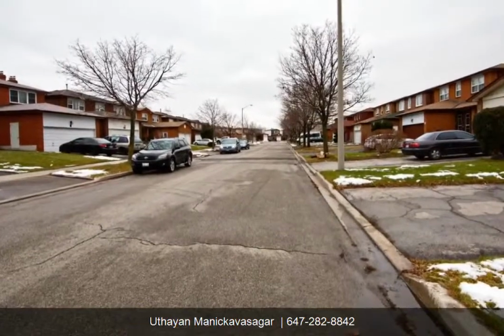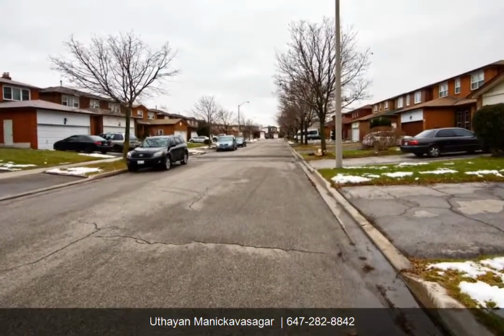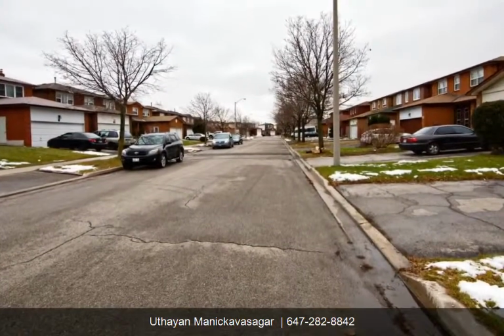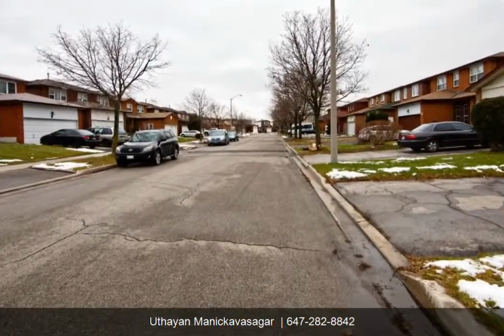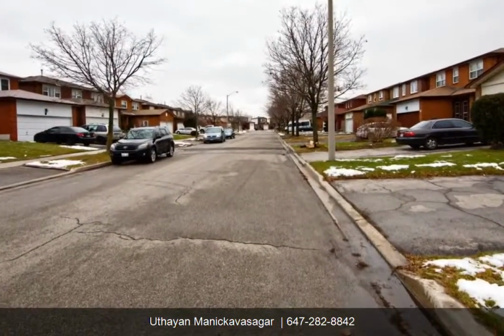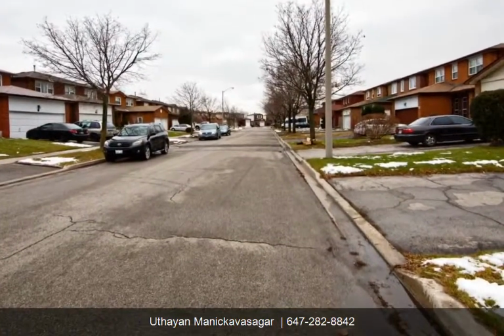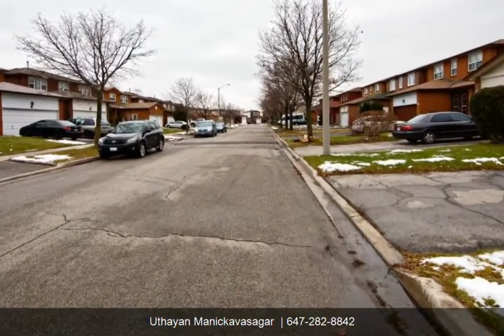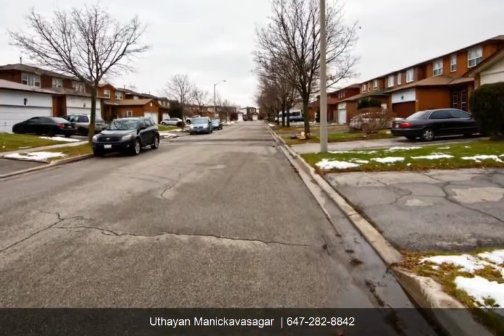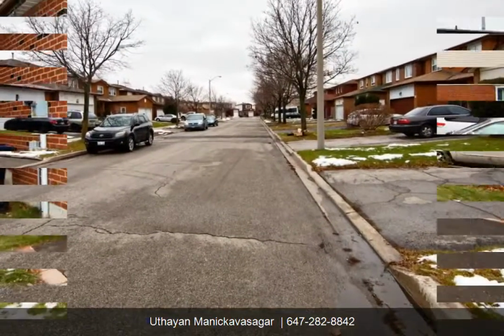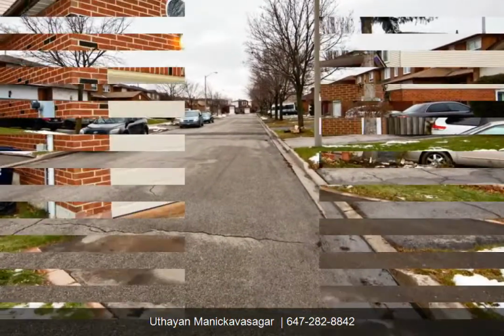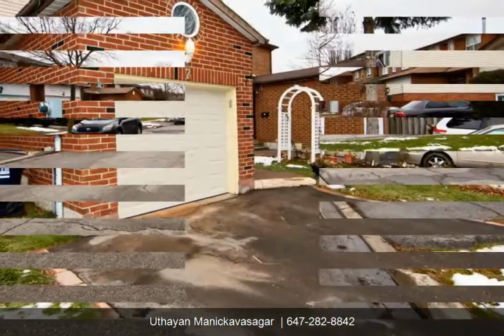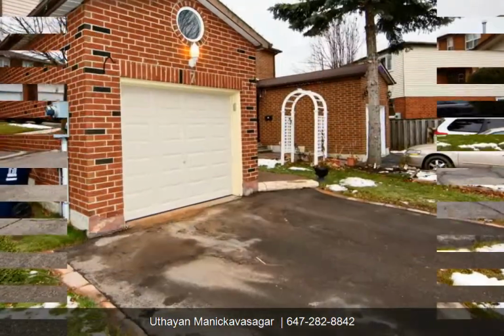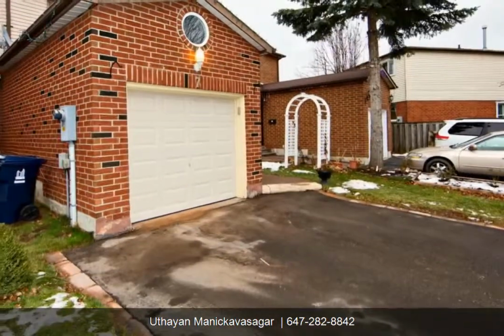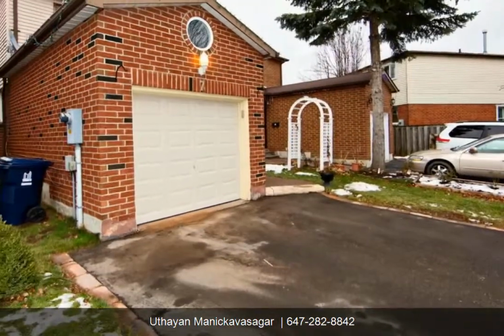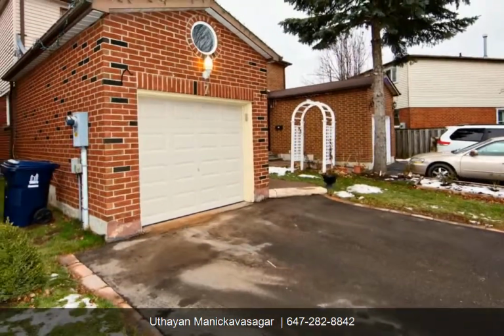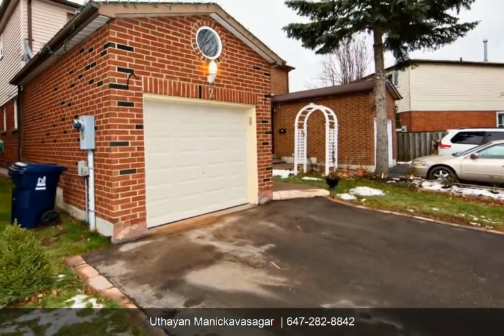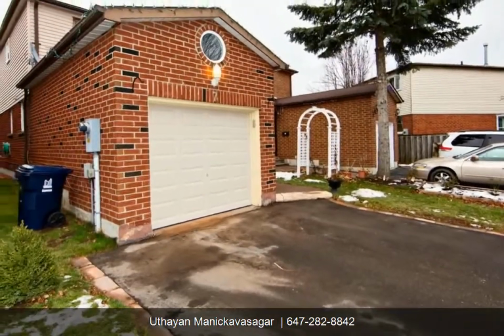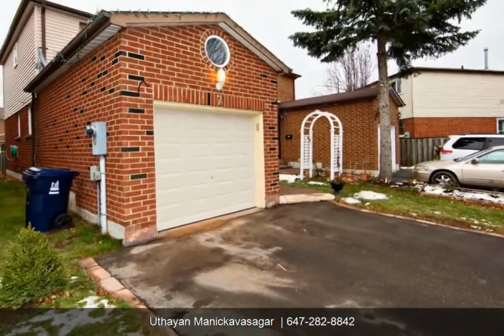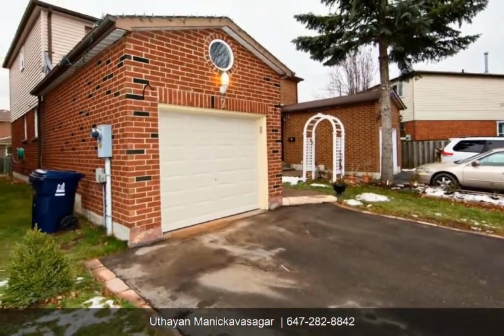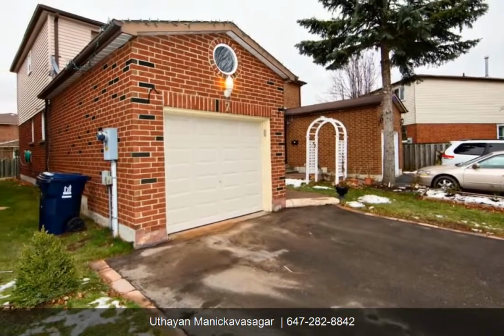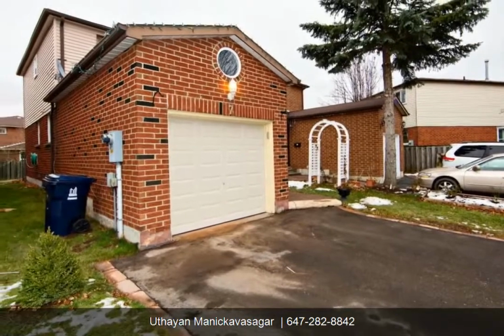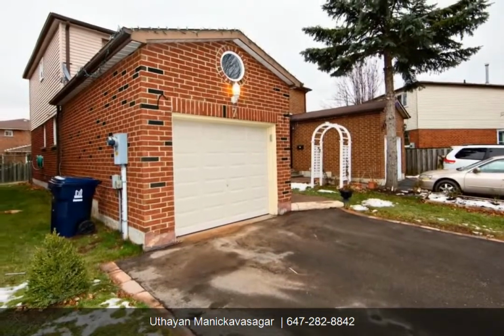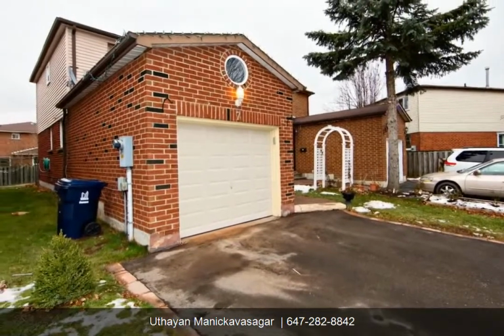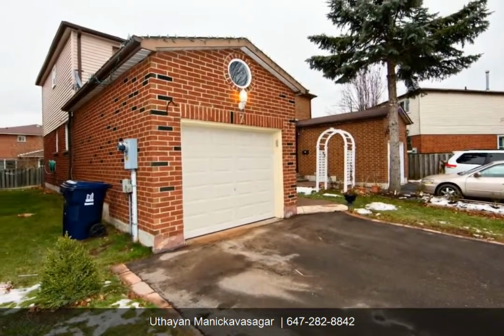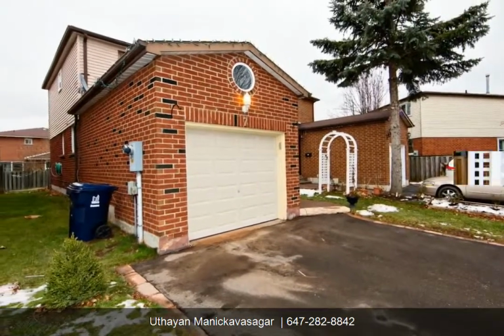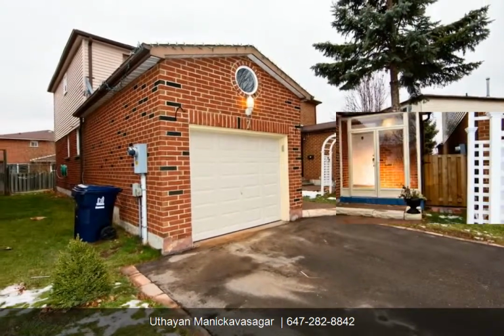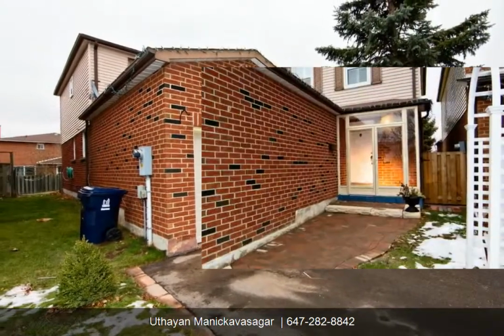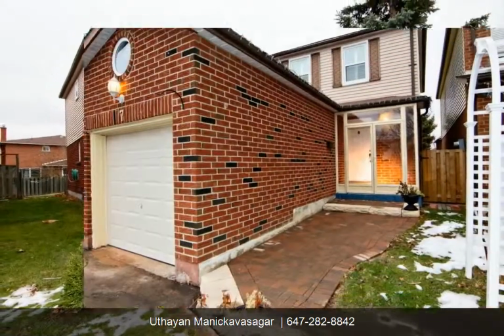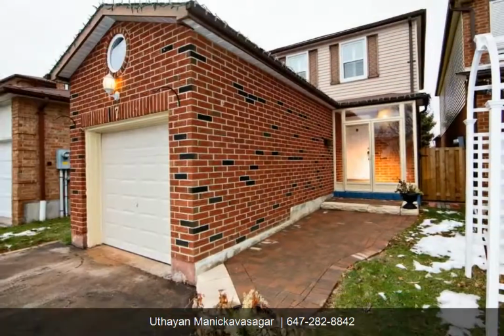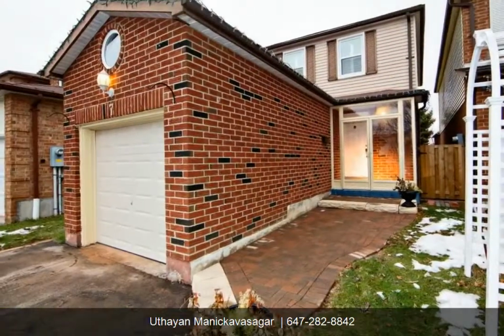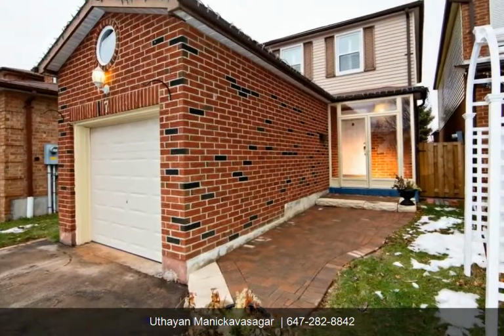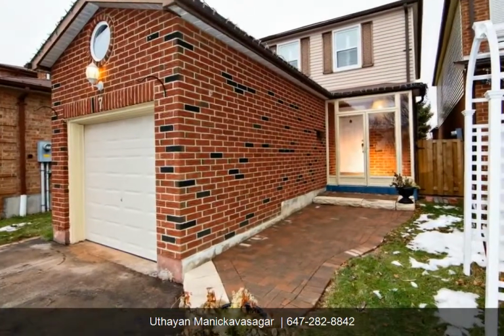Walk to Milliken Park, close to schools, park, temples, and walk to TTC.